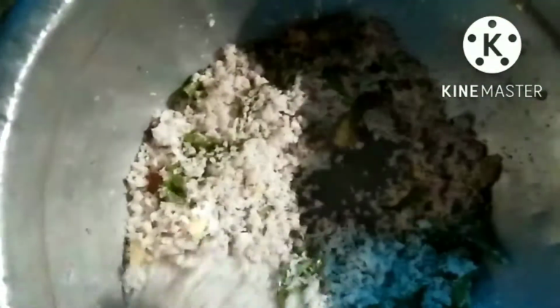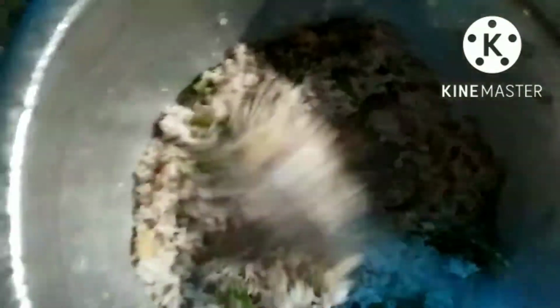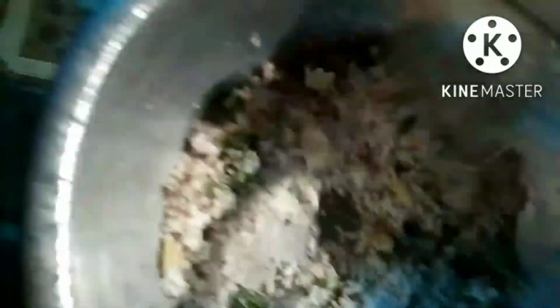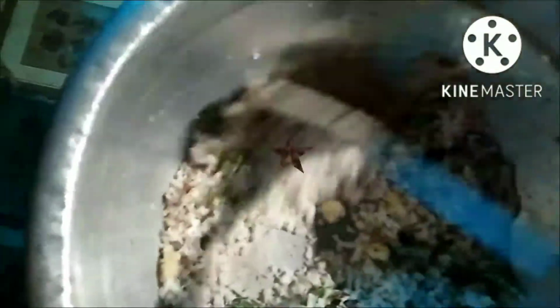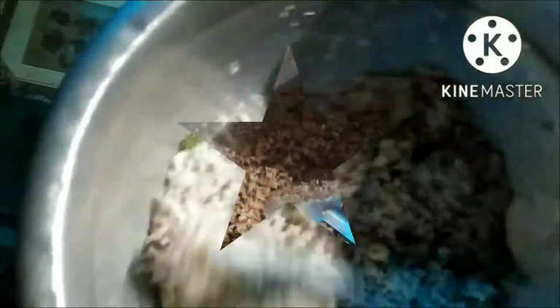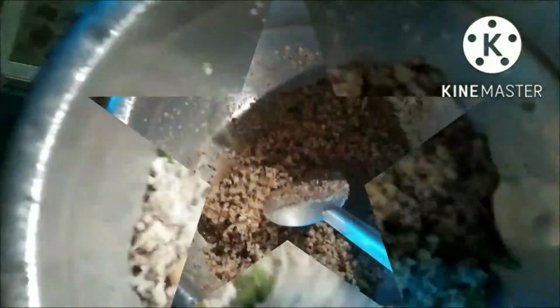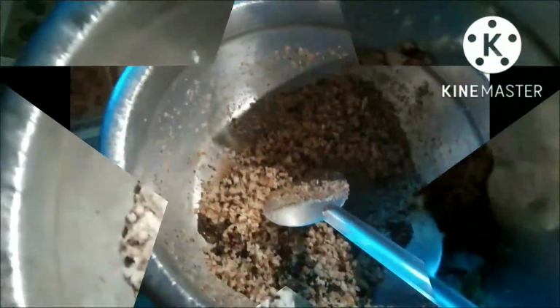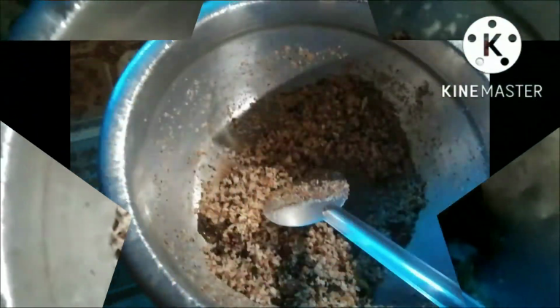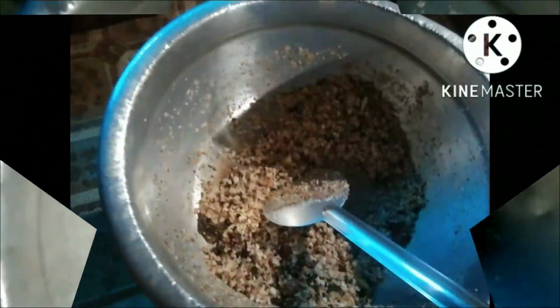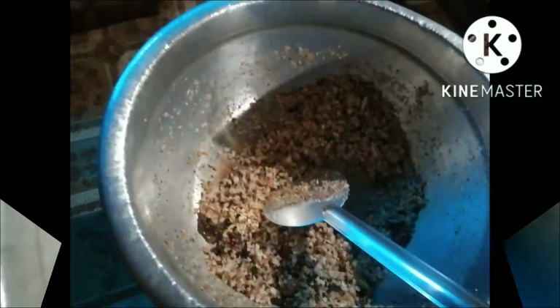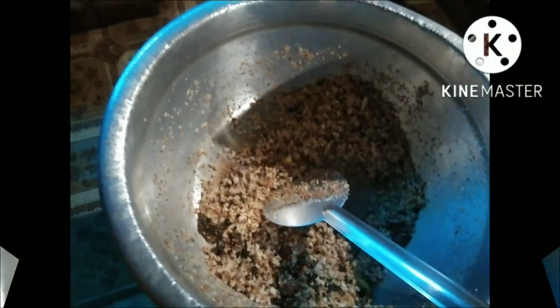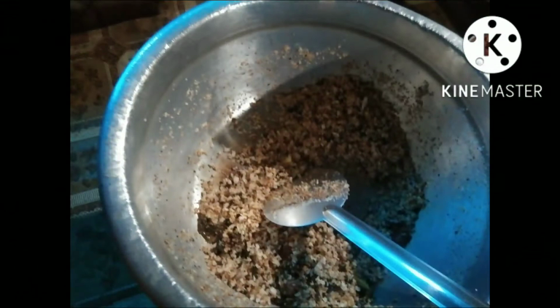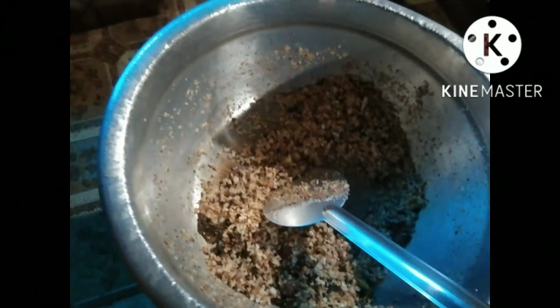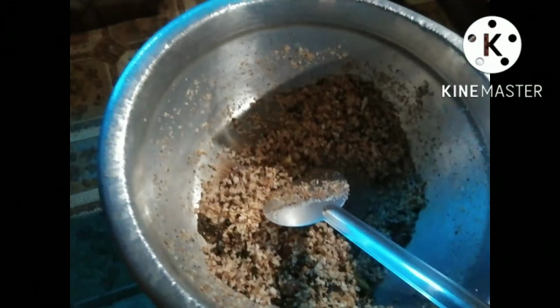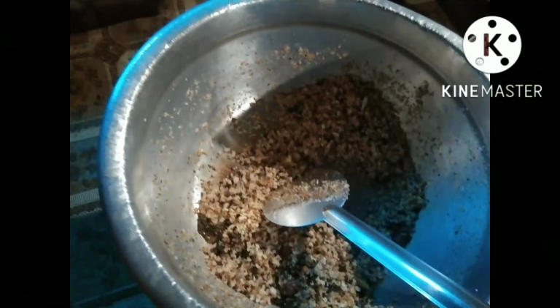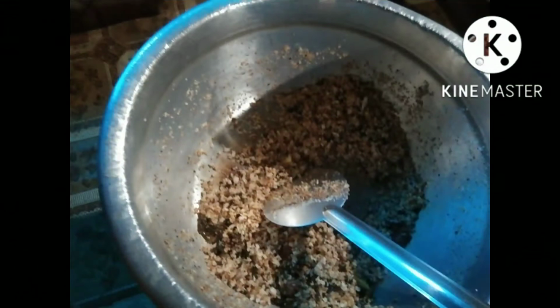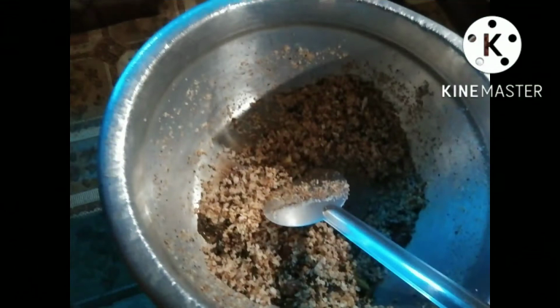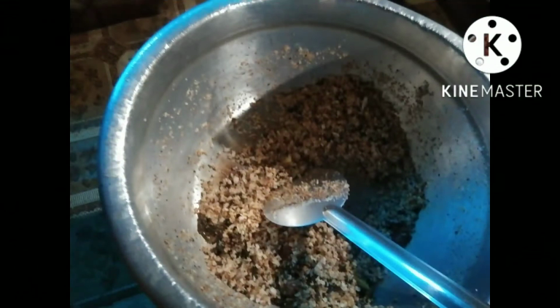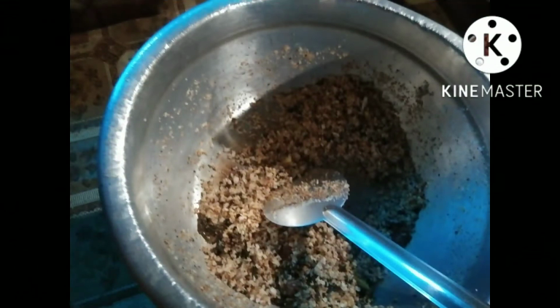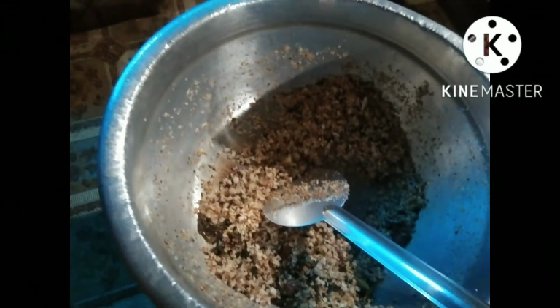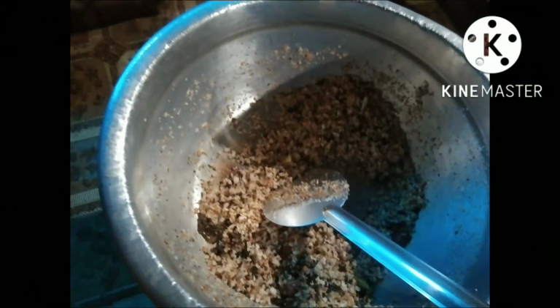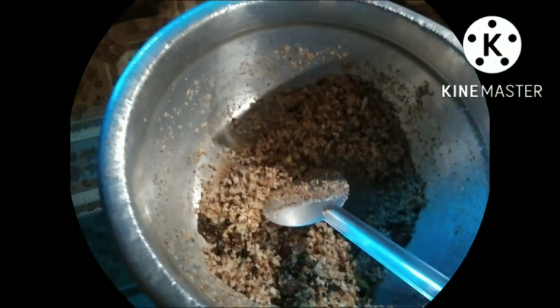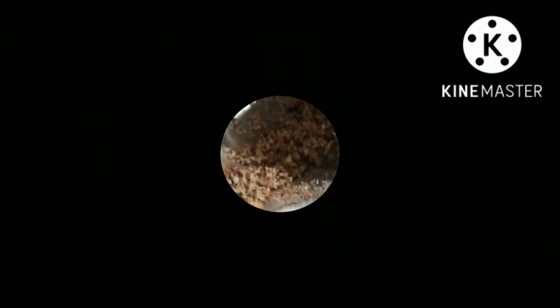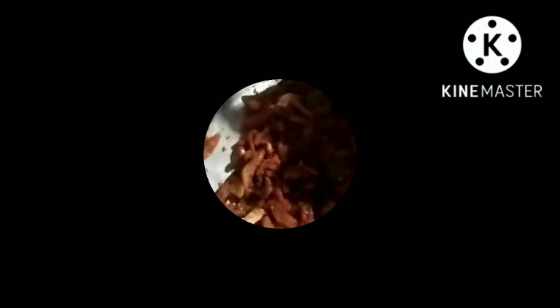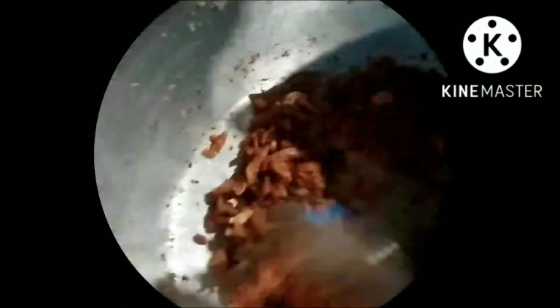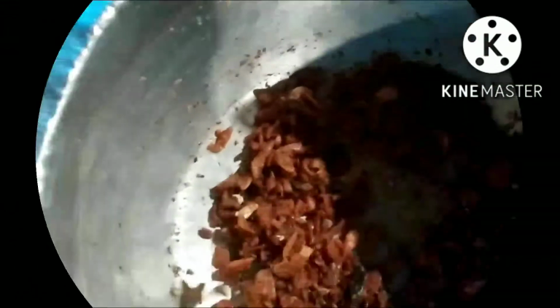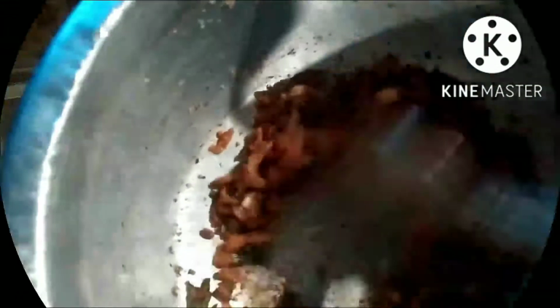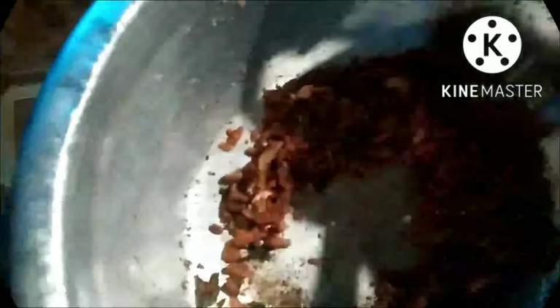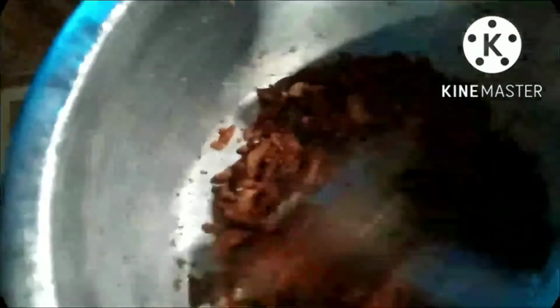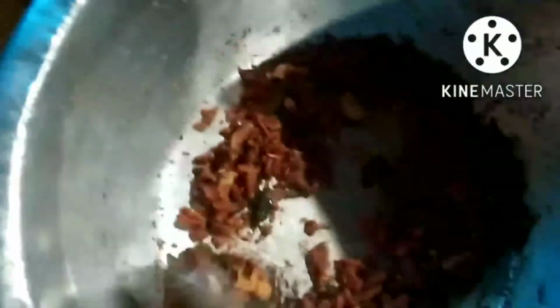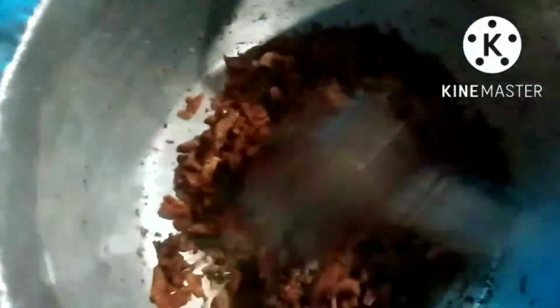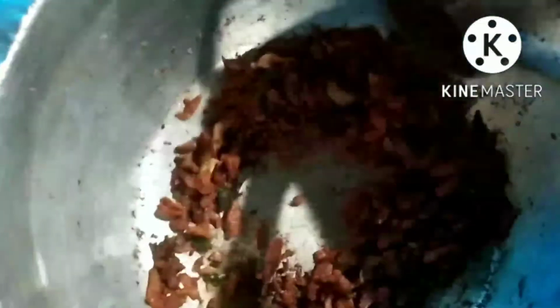We will add a little onion to the other side. If you want, you can add a little onion.